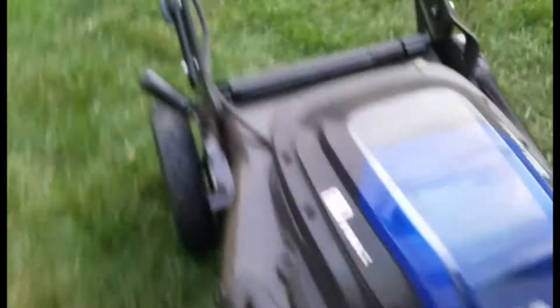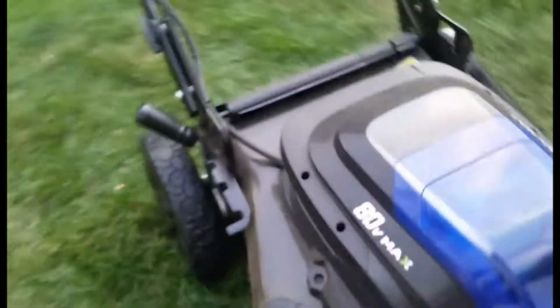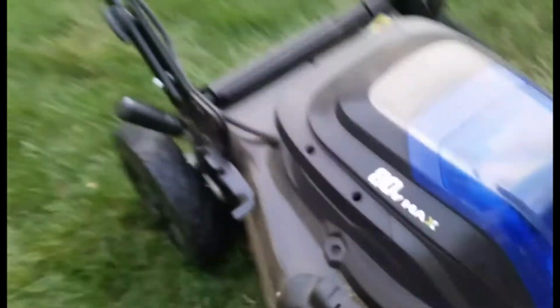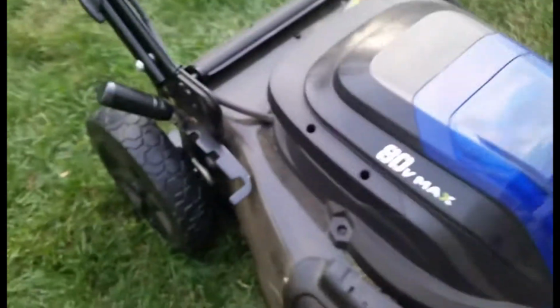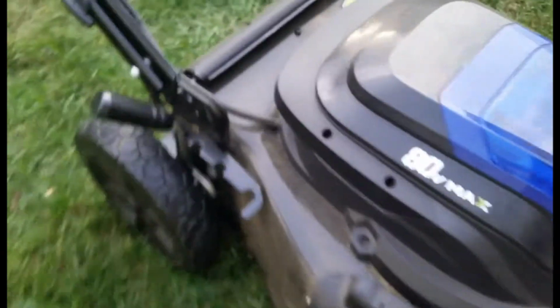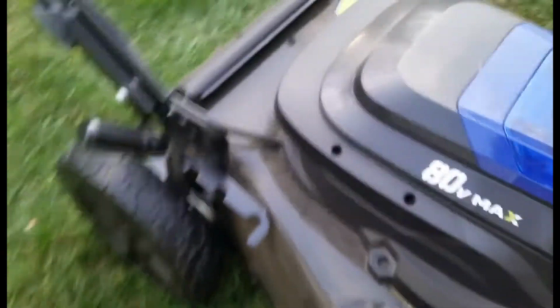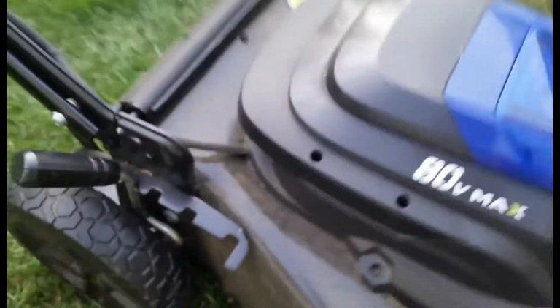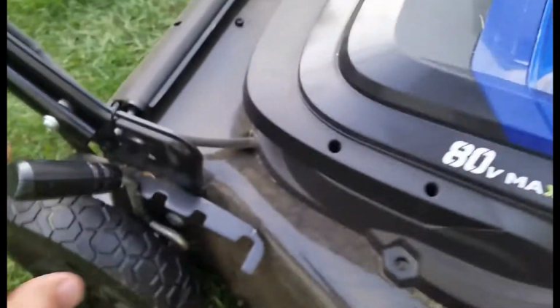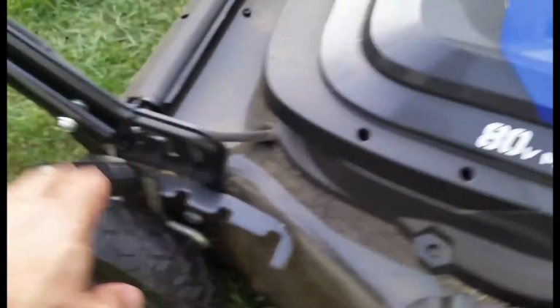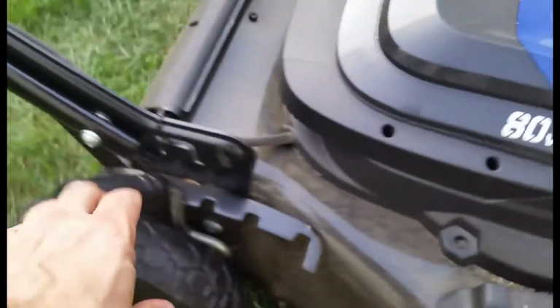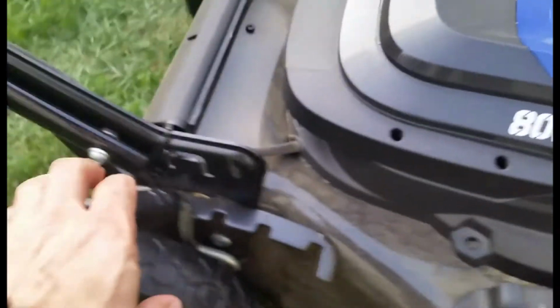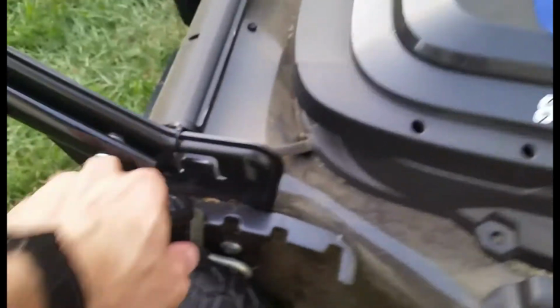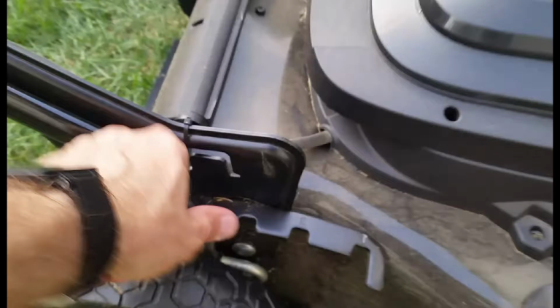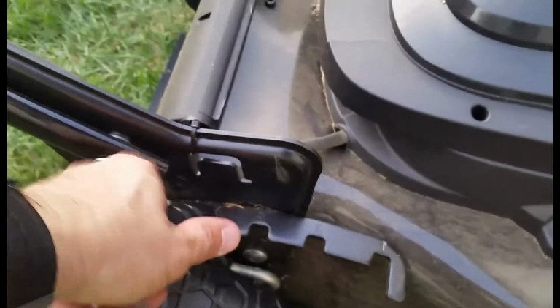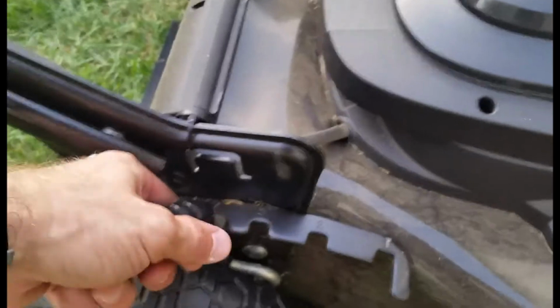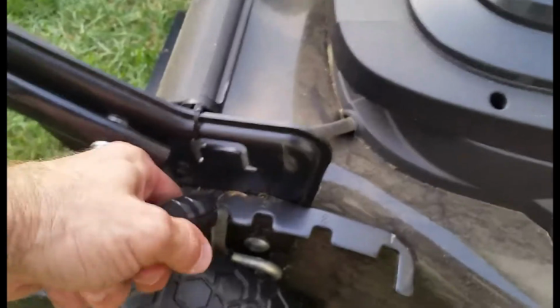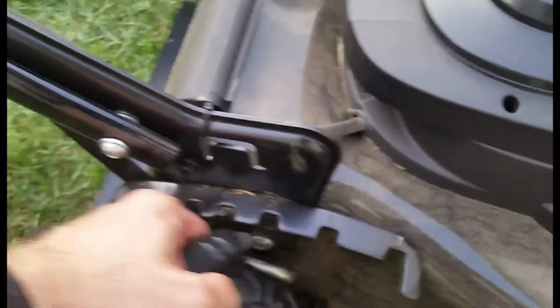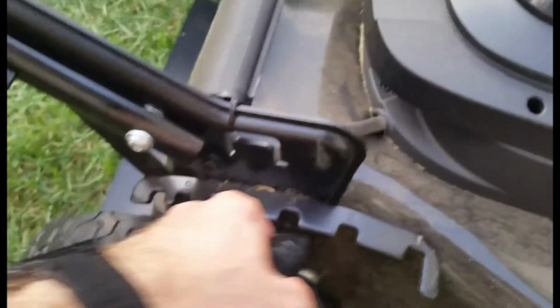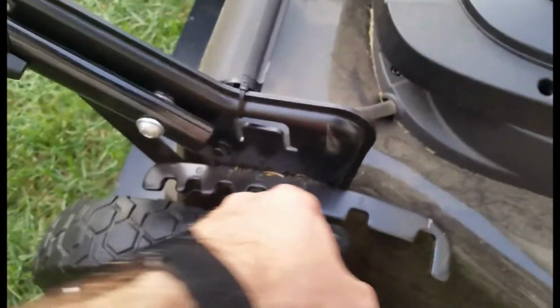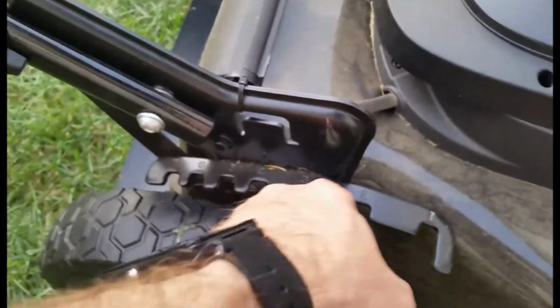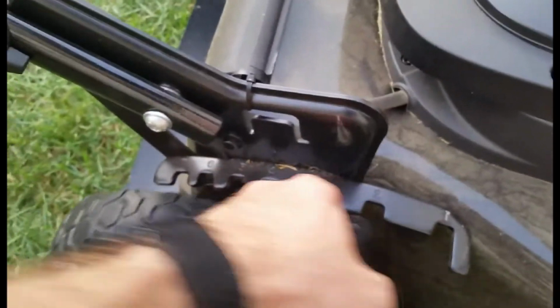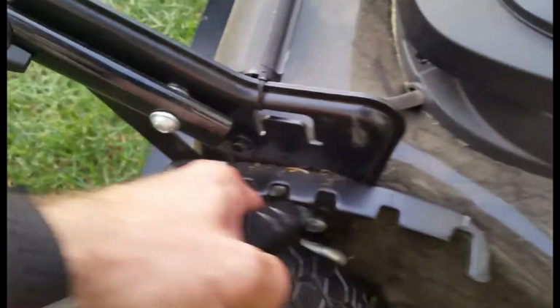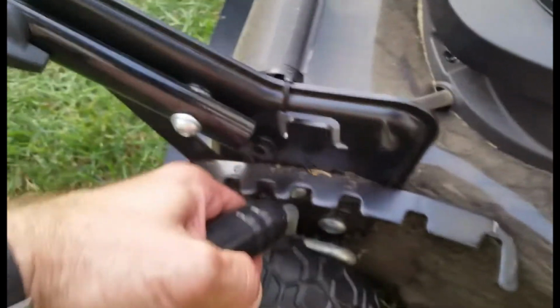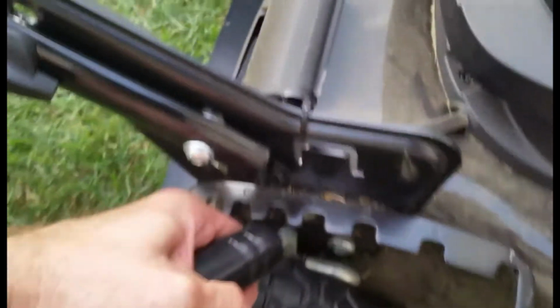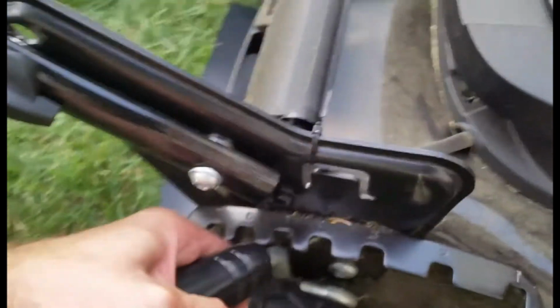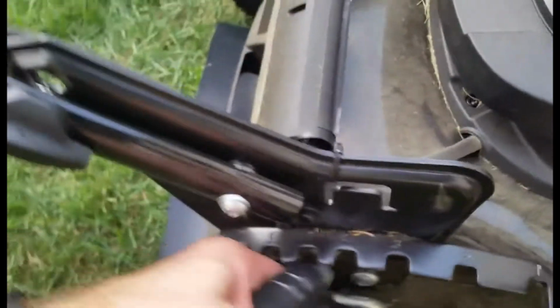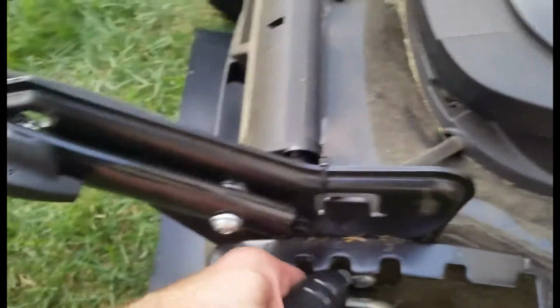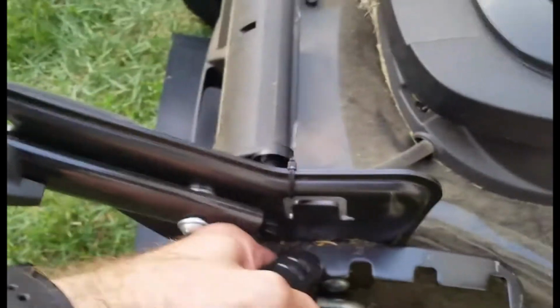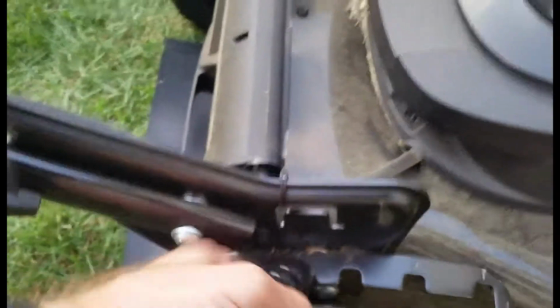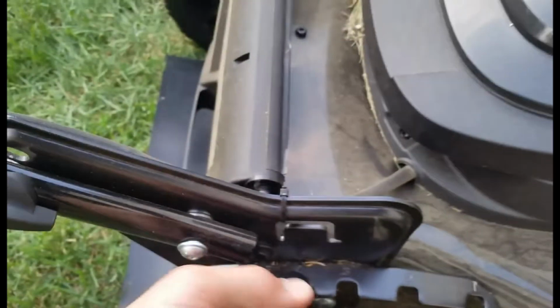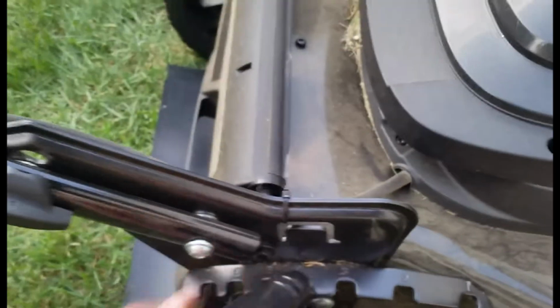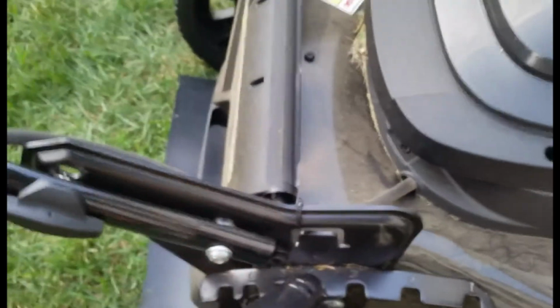If you want to adjust the deck, it's pretty easy. You just use this lever up and down. I leave it on four.